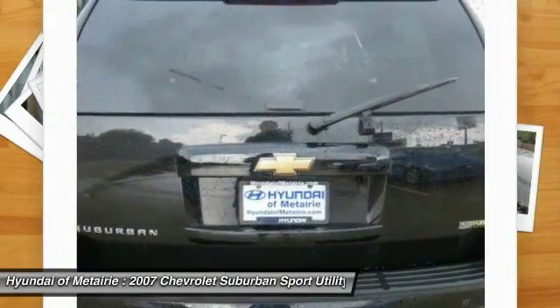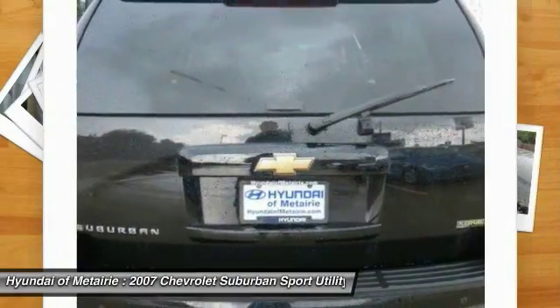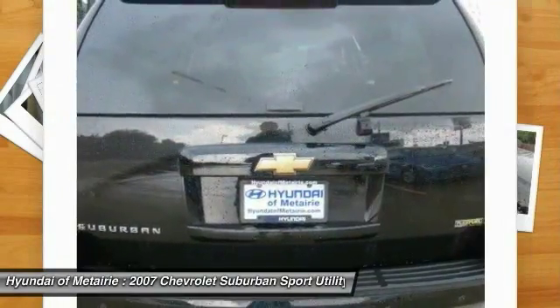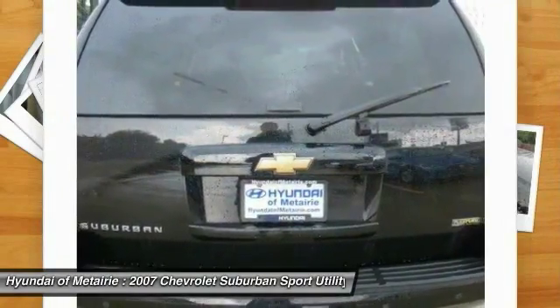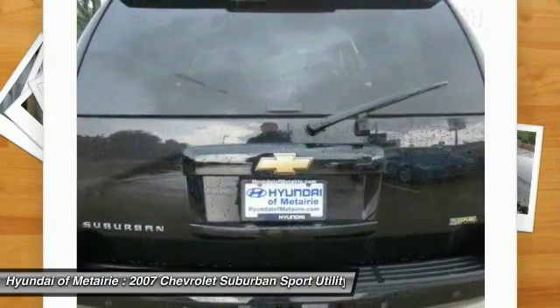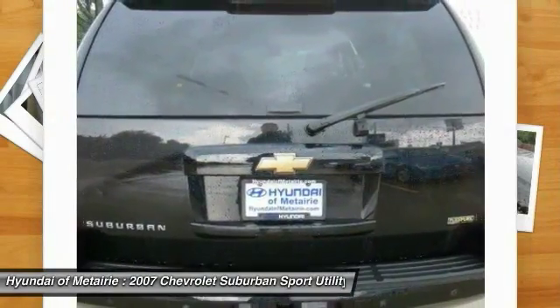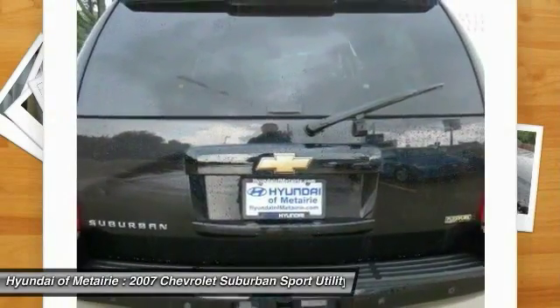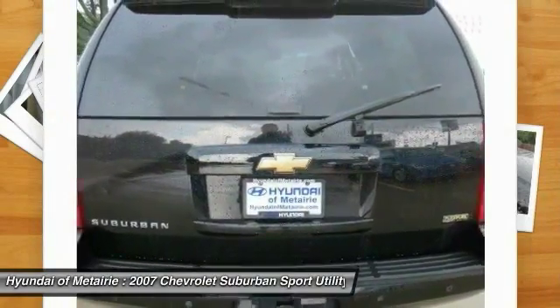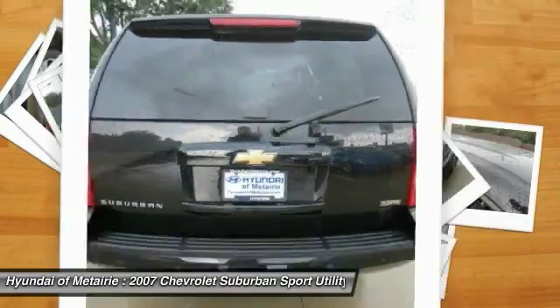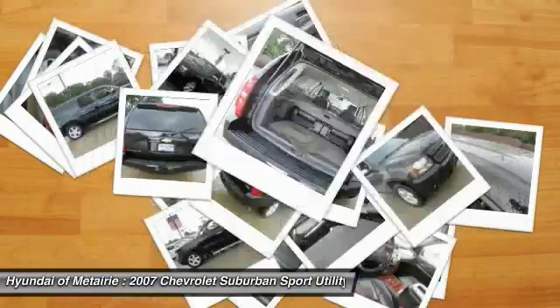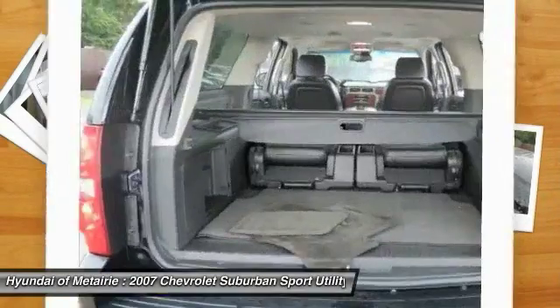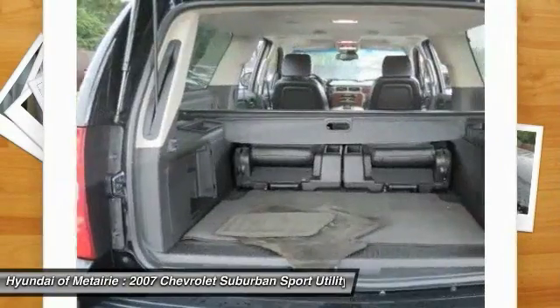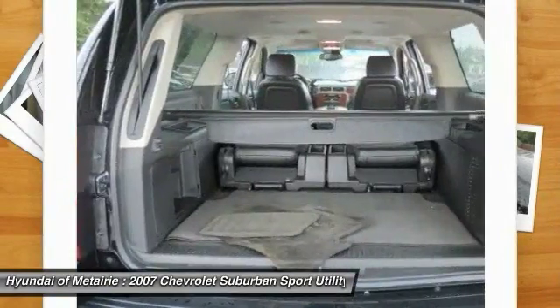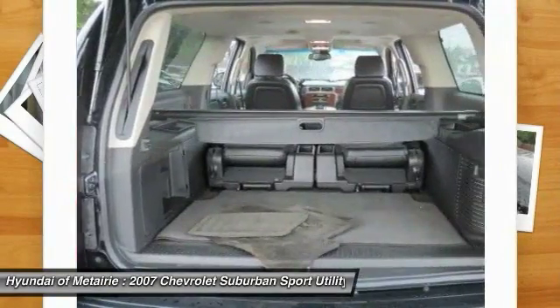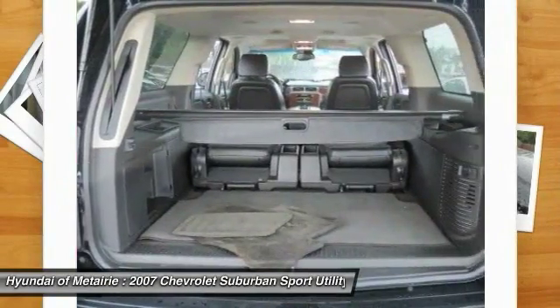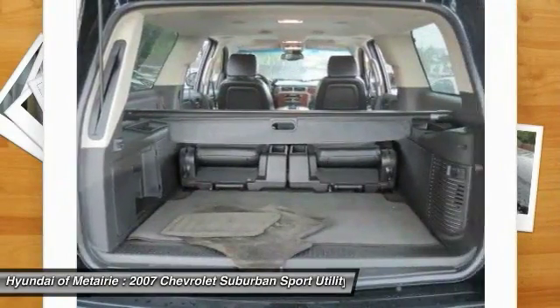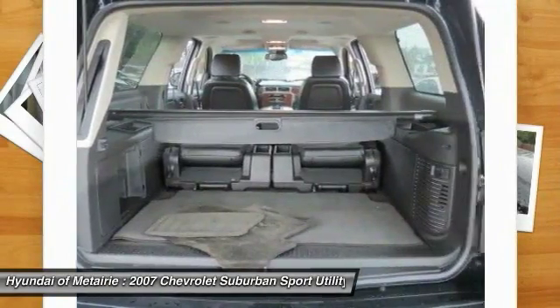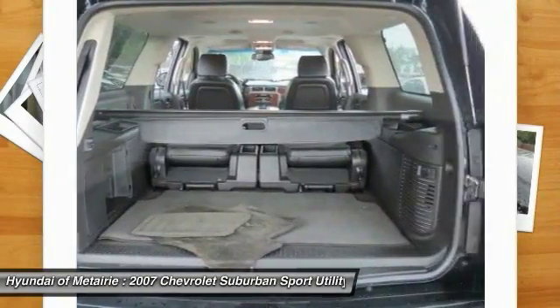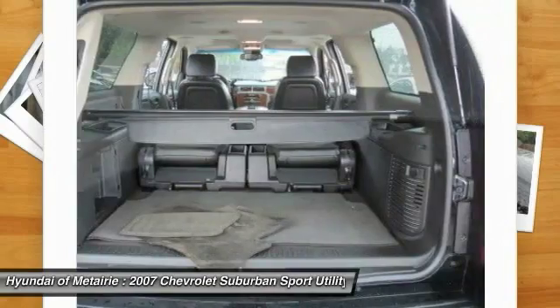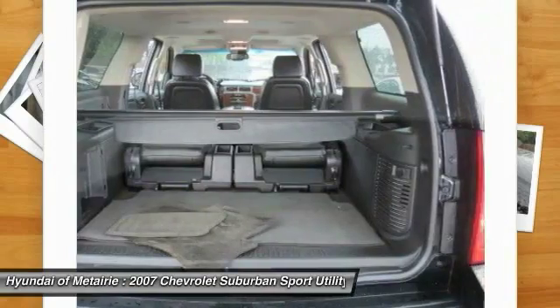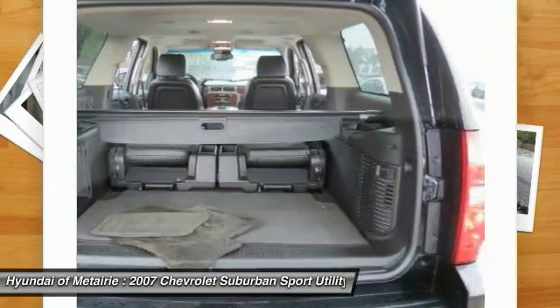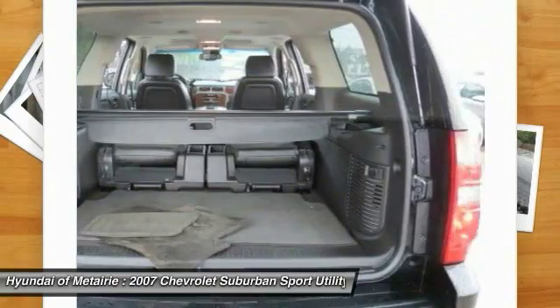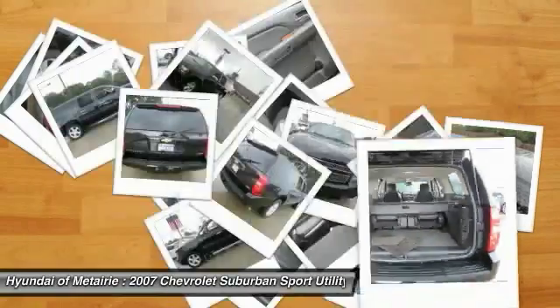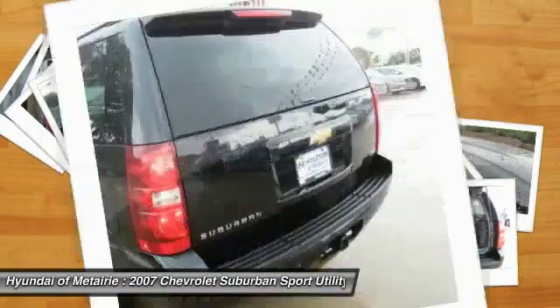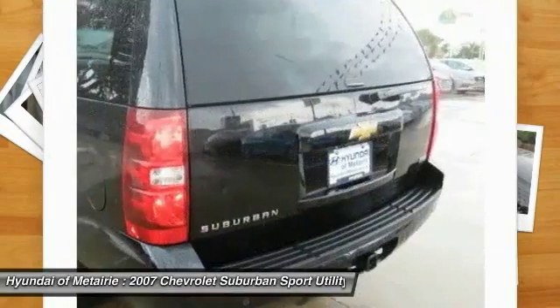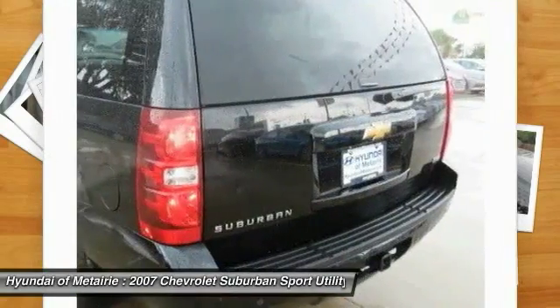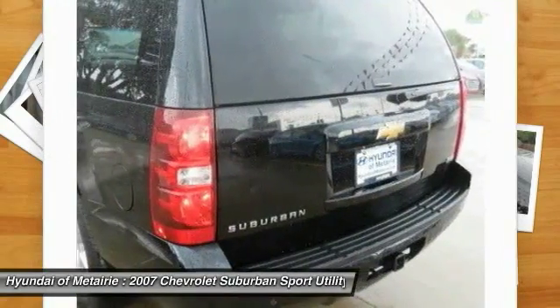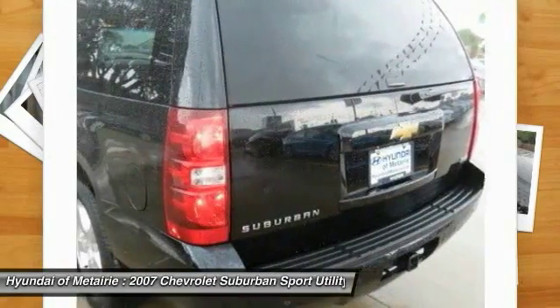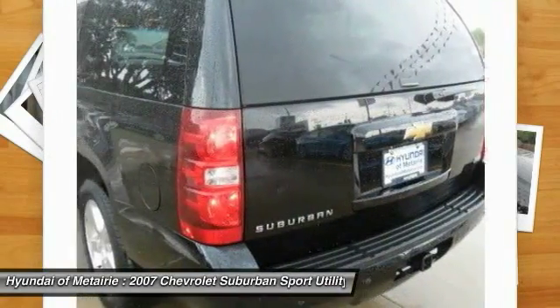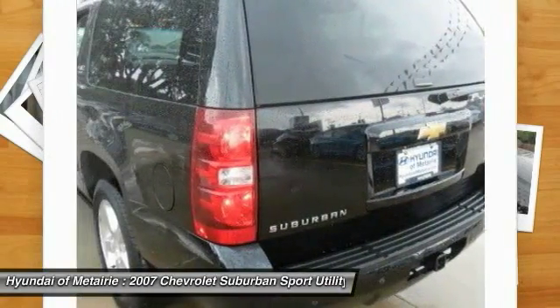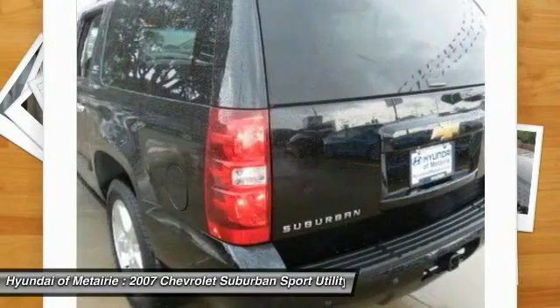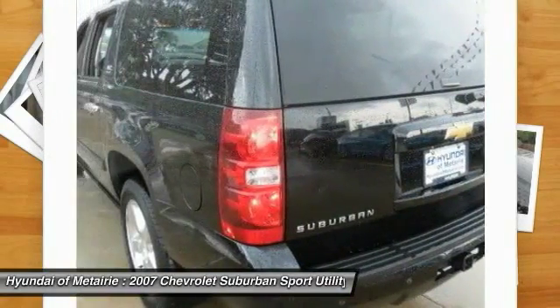Keyless entry, remote engine start, power lift gate, power passenger seat, and anti-lock braking system.